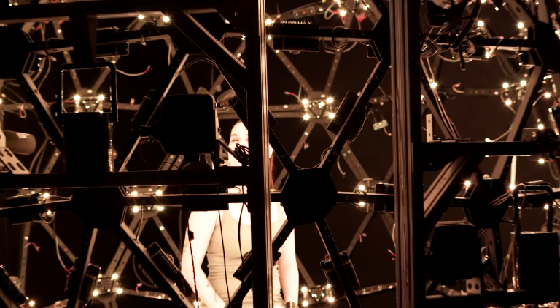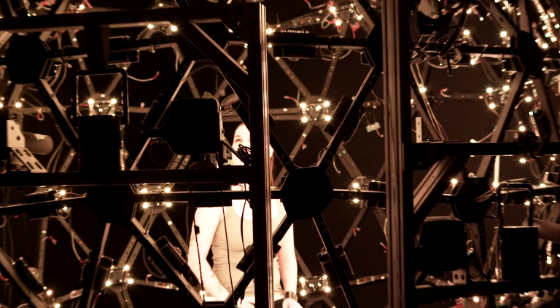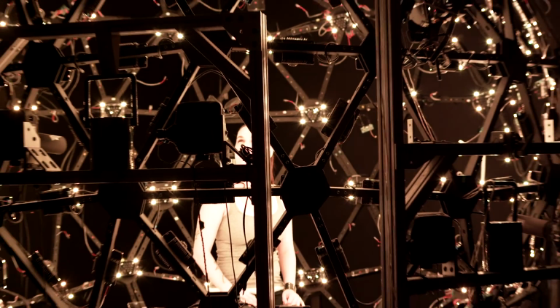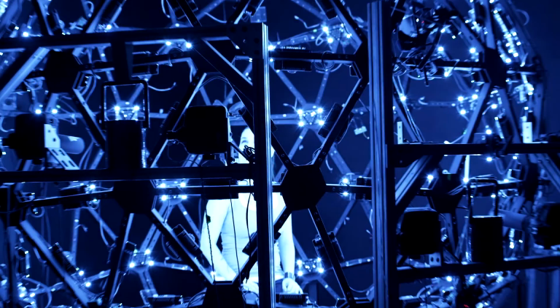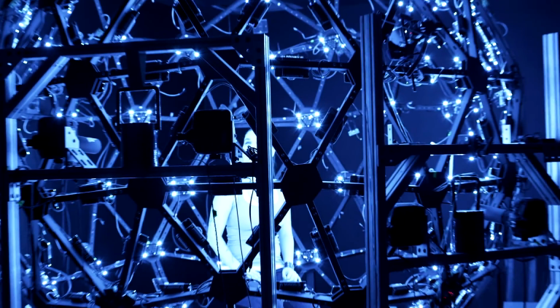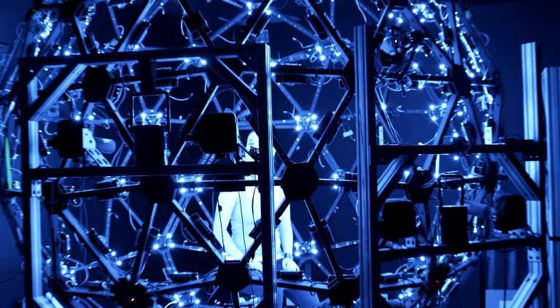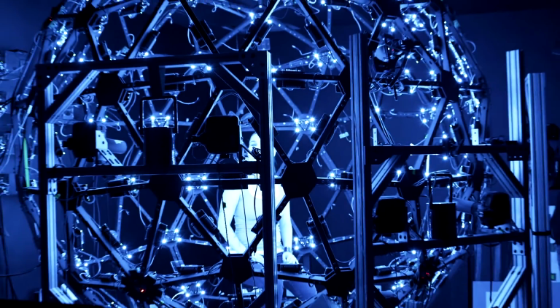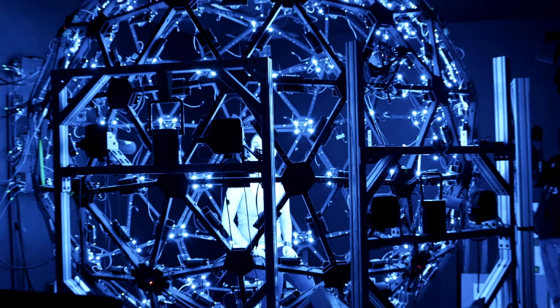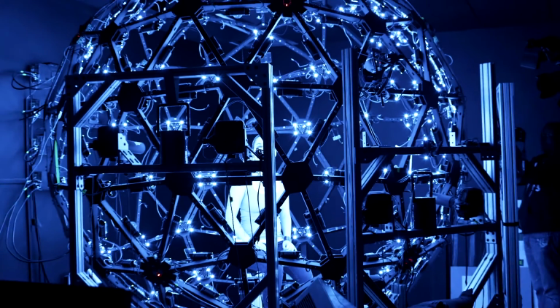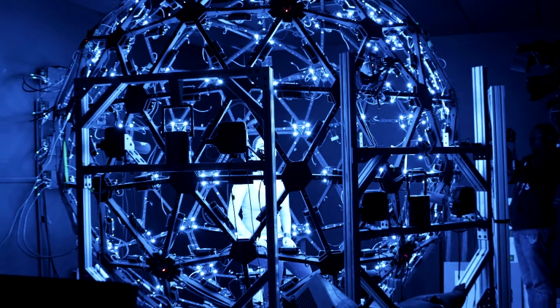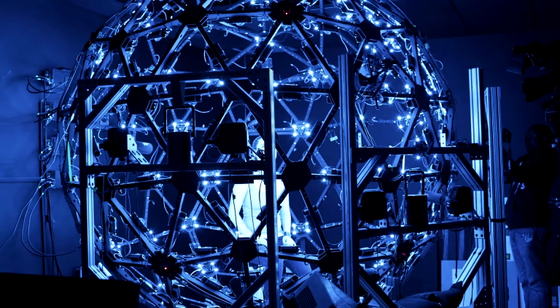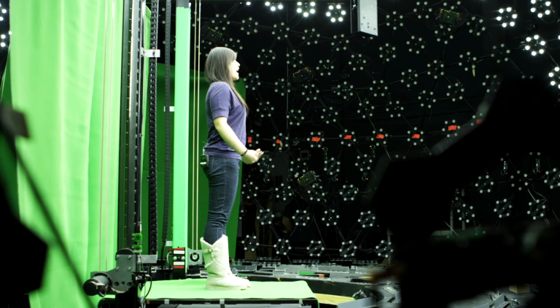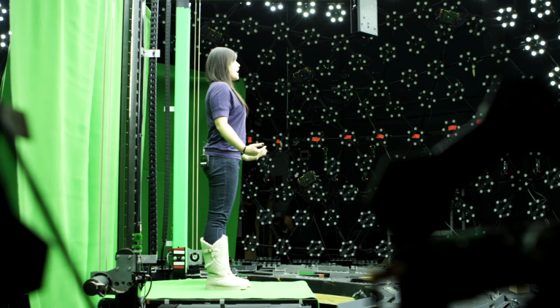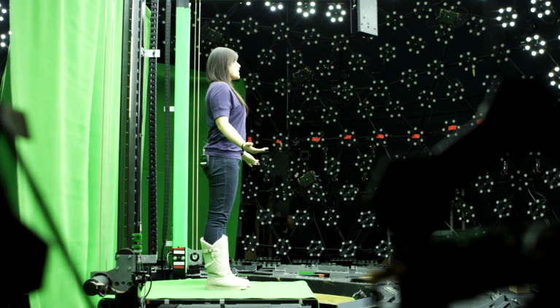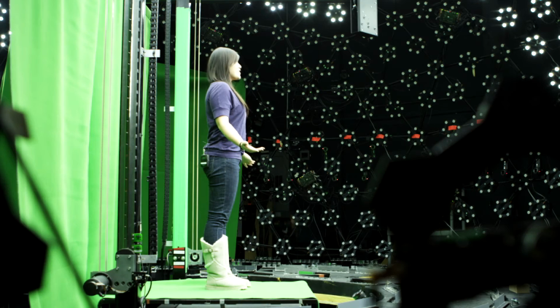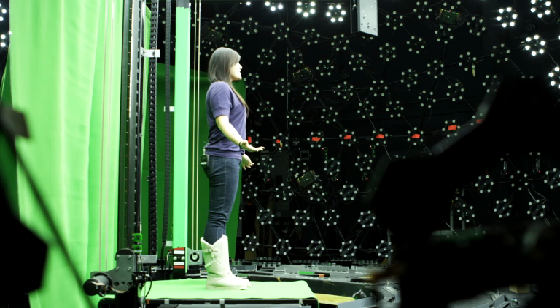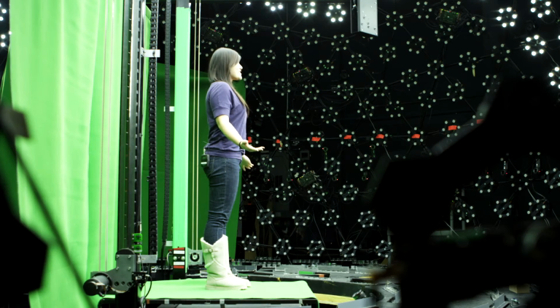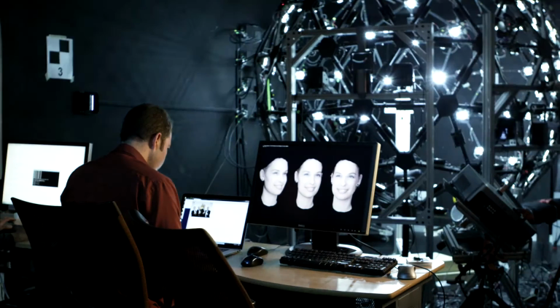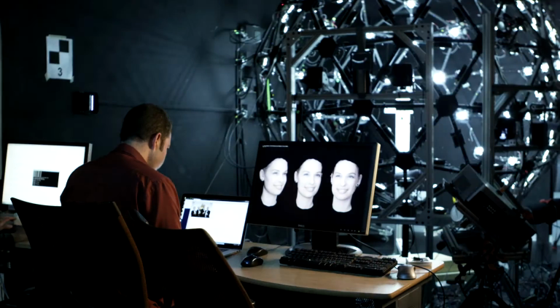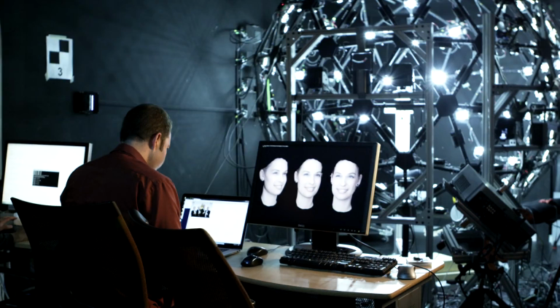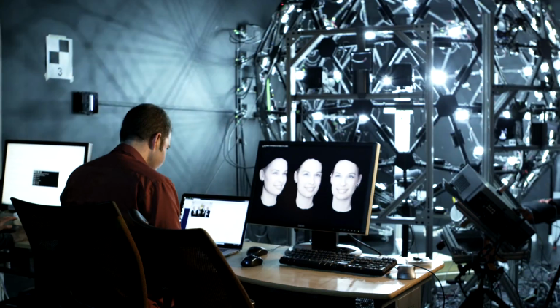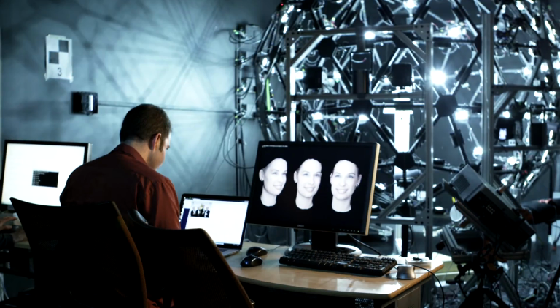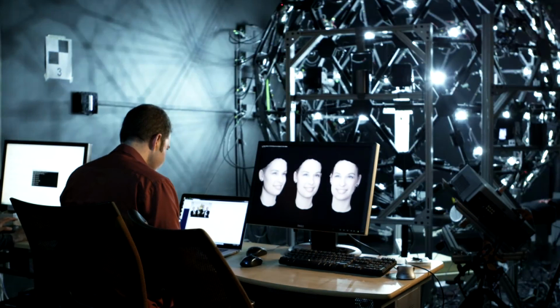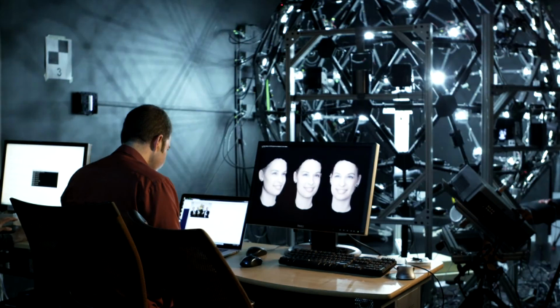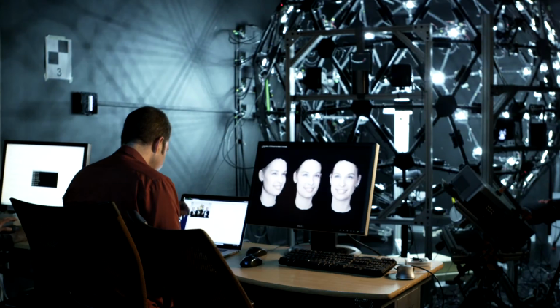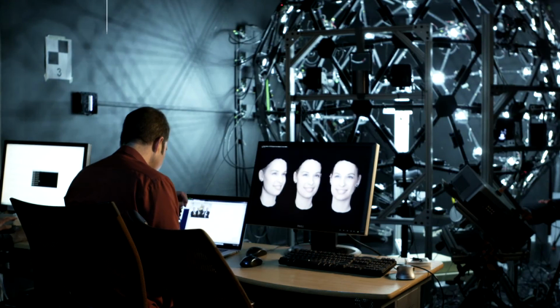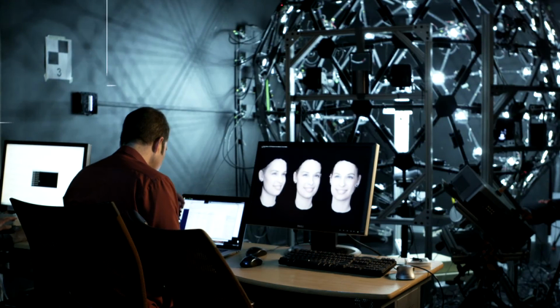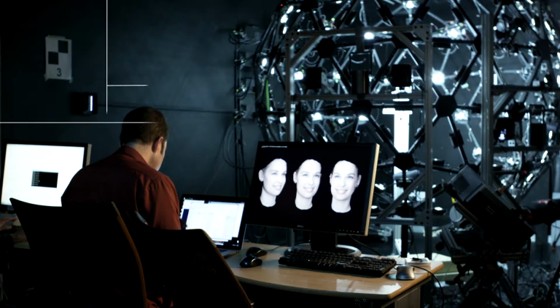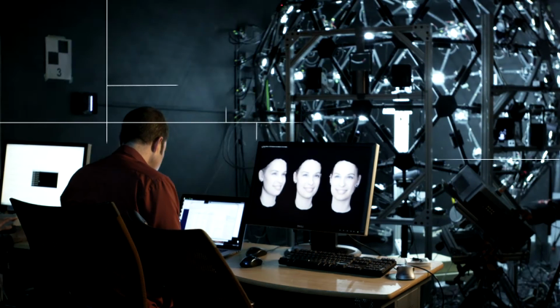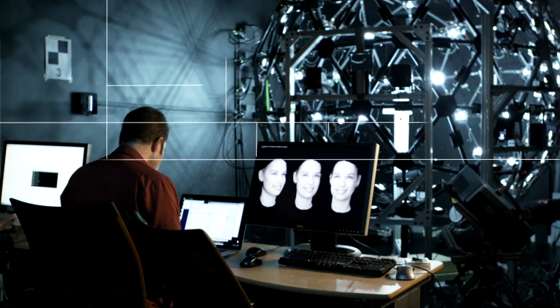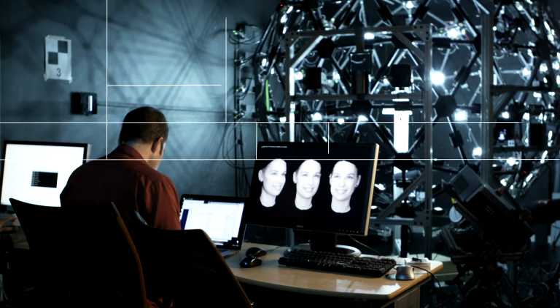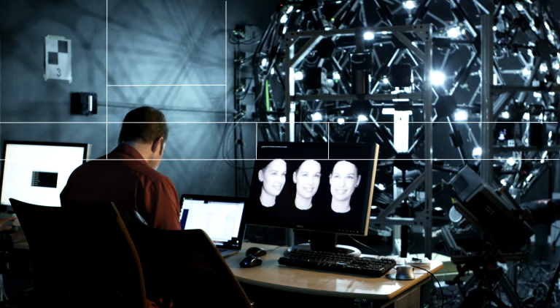If you're wondering what the future might look like, the people at ICT's Graphics Lab are already making the pictures.